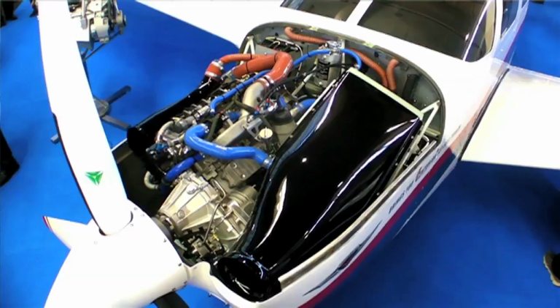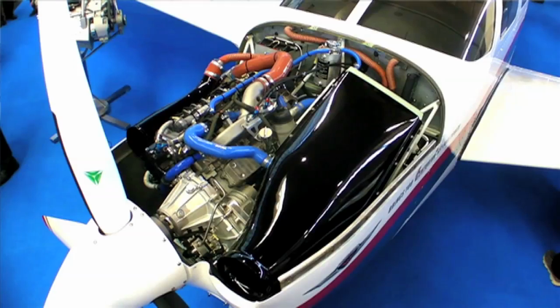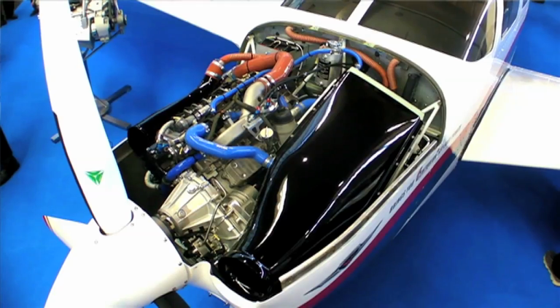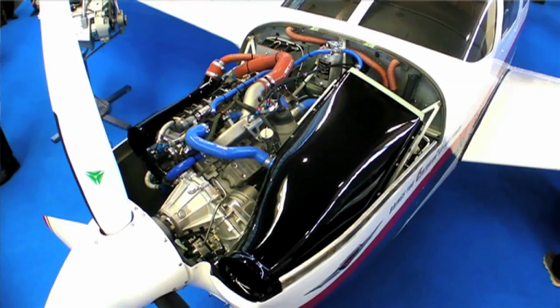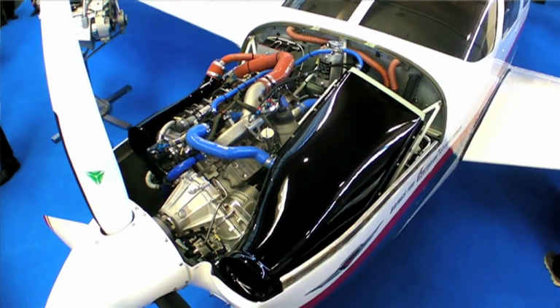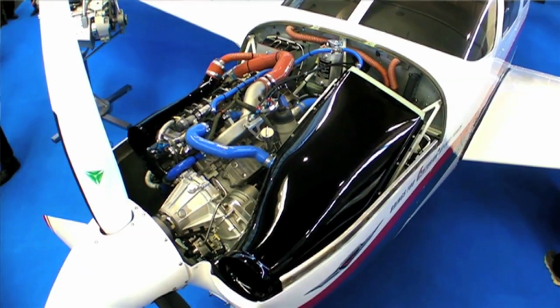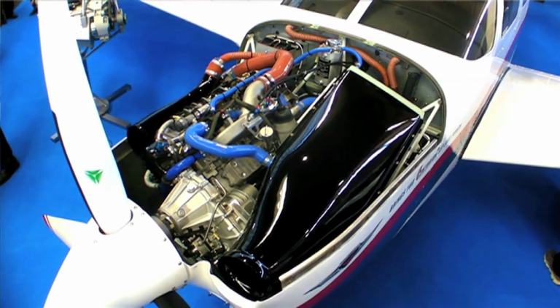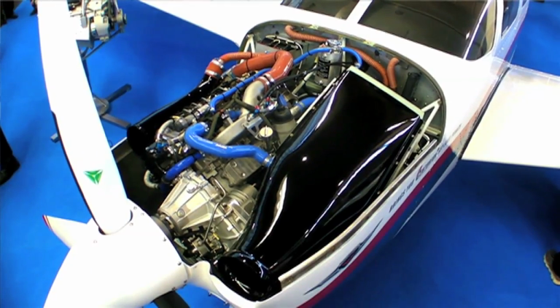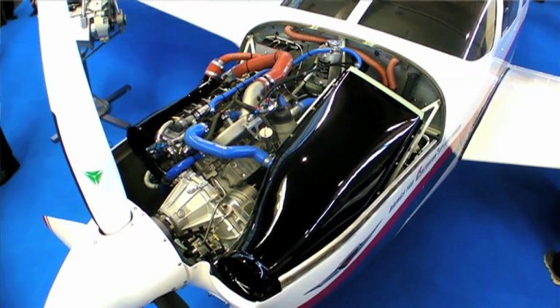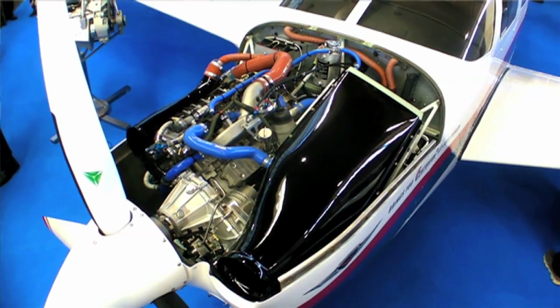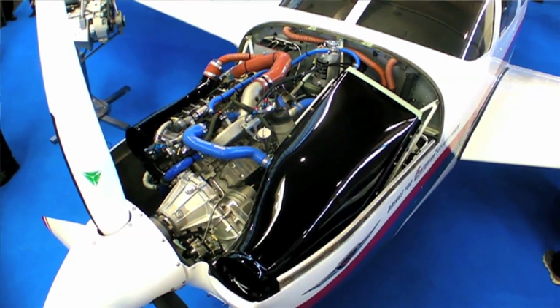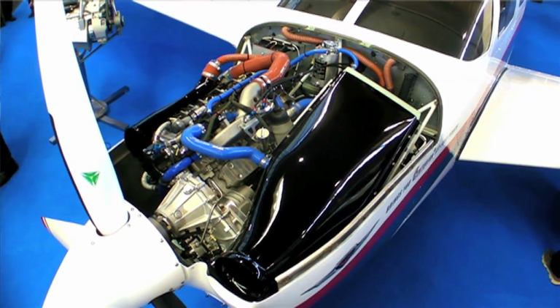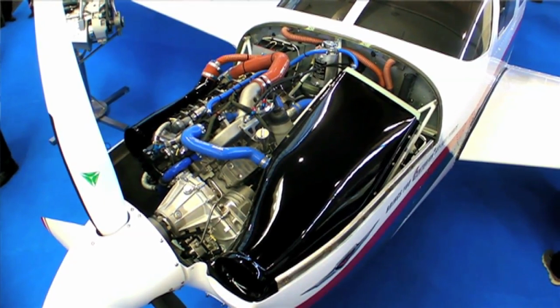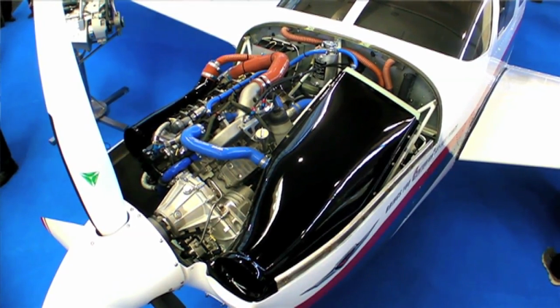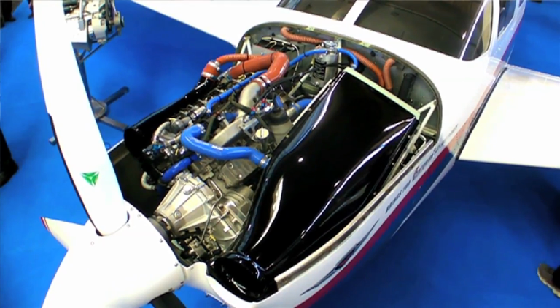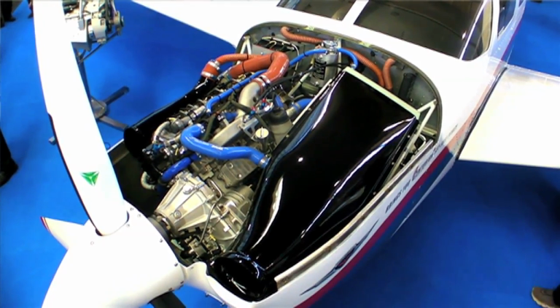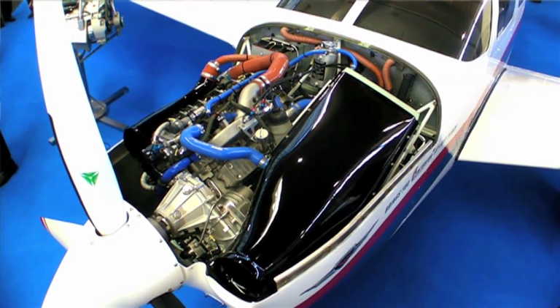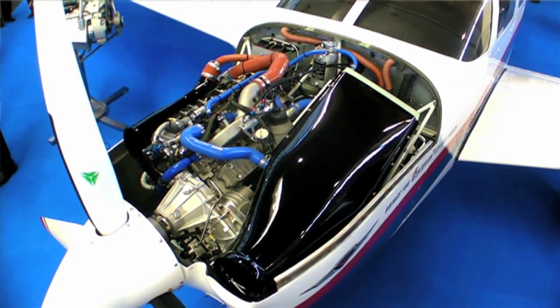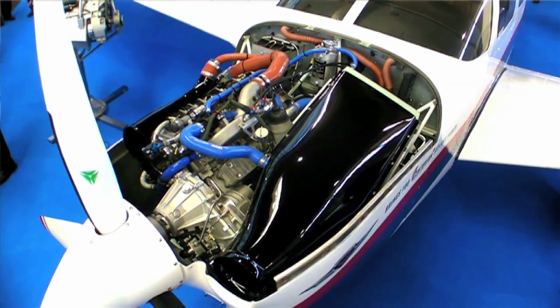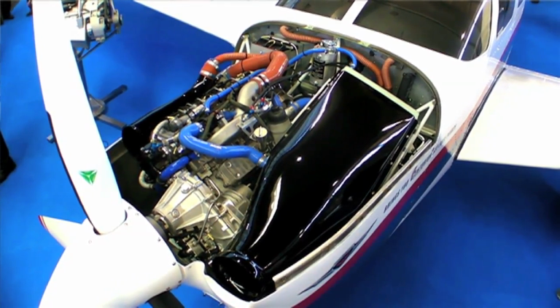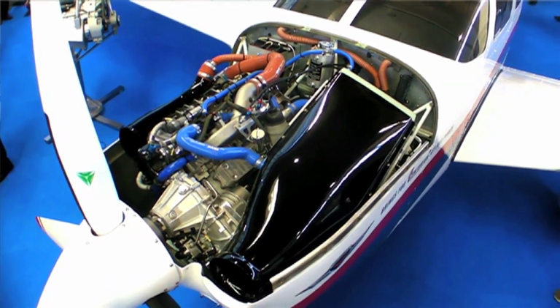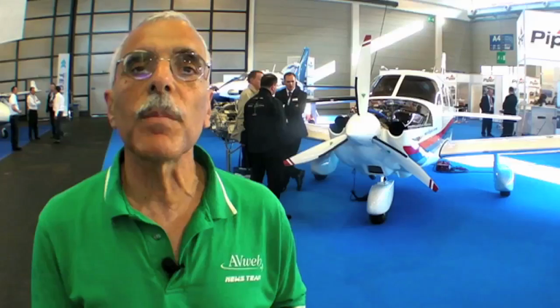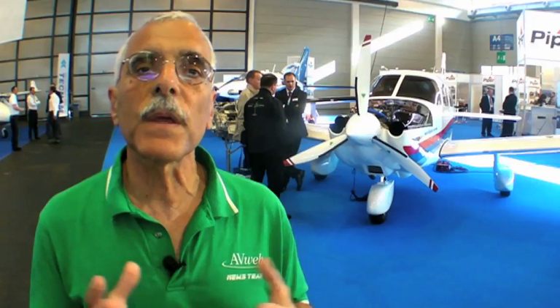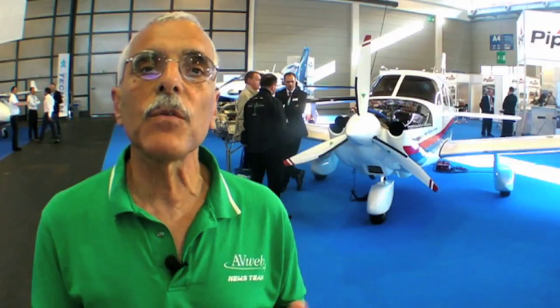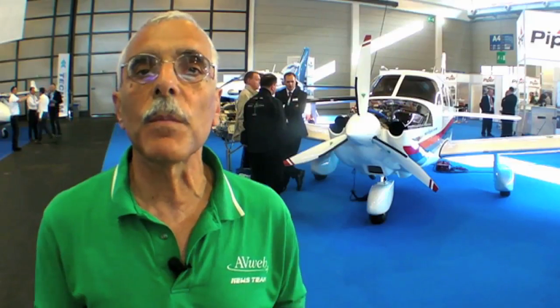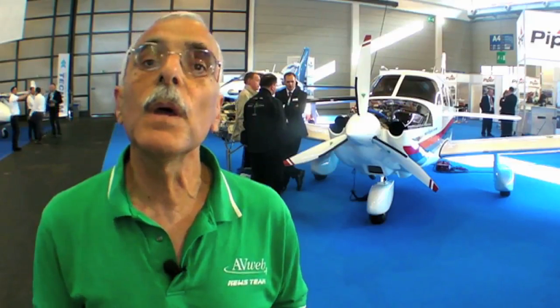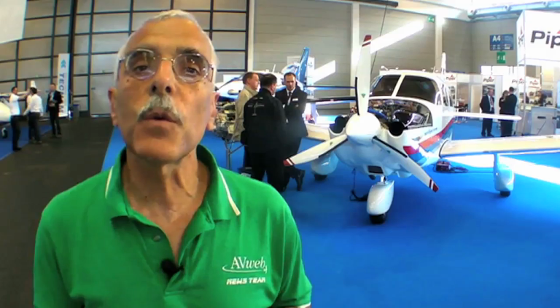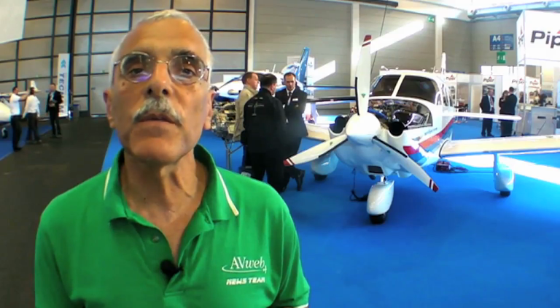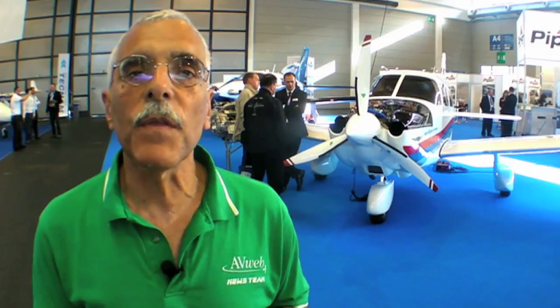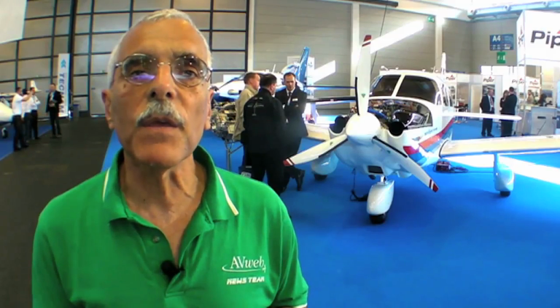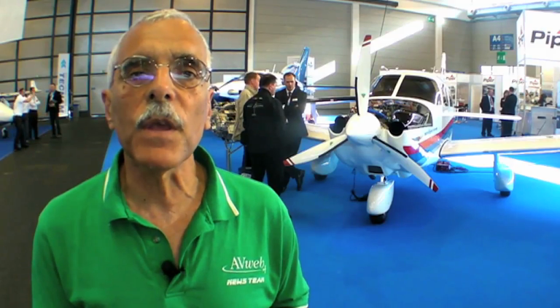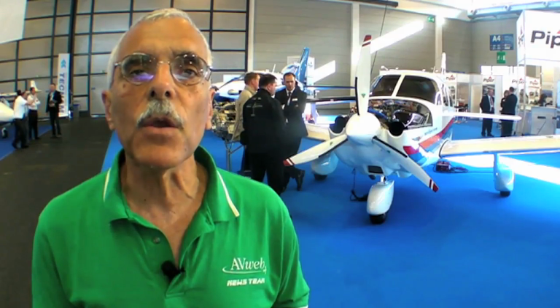Now, you might reasonably ask how they get the additional horsepower. Well, it's the same basic engine, but they do some tweaks to the ECU.